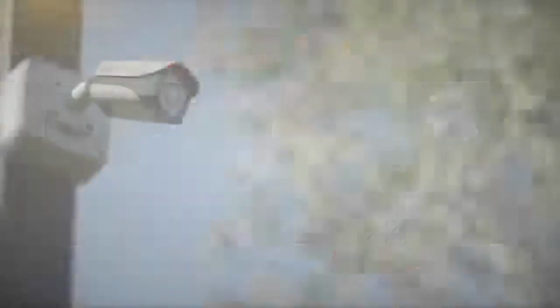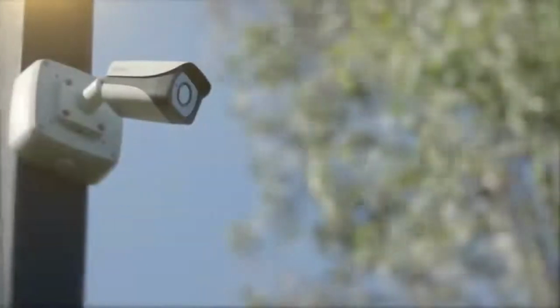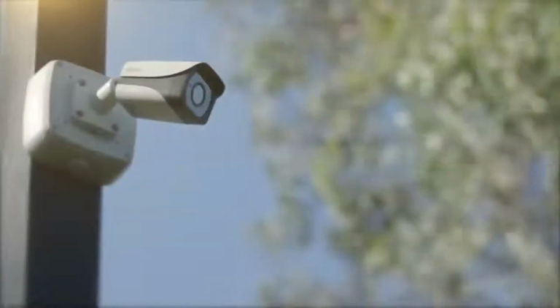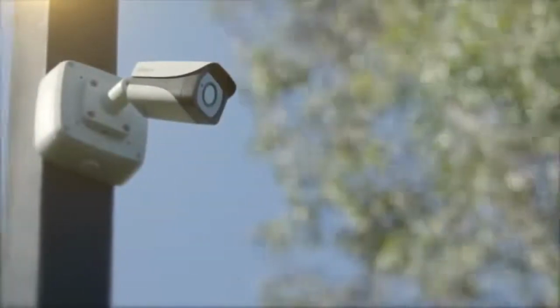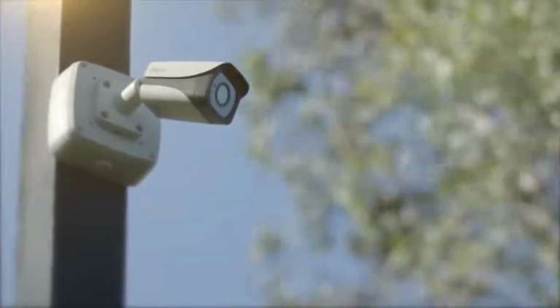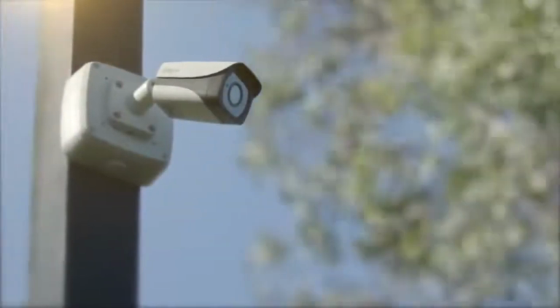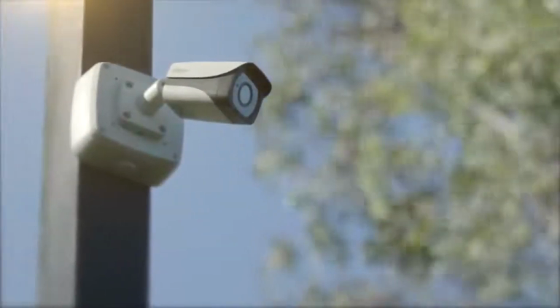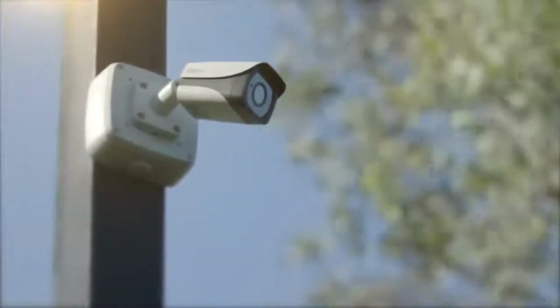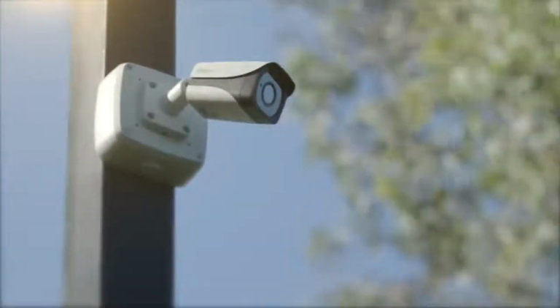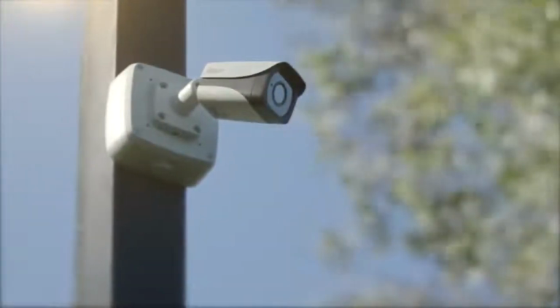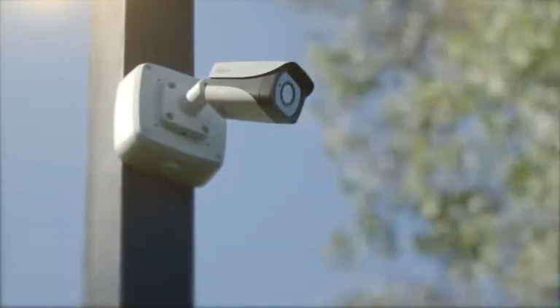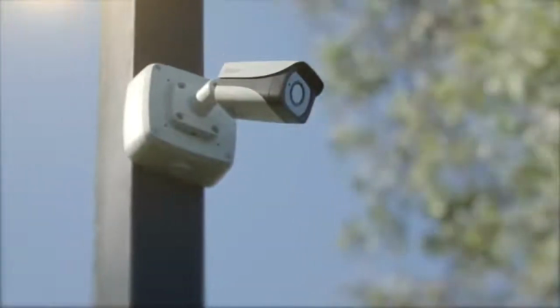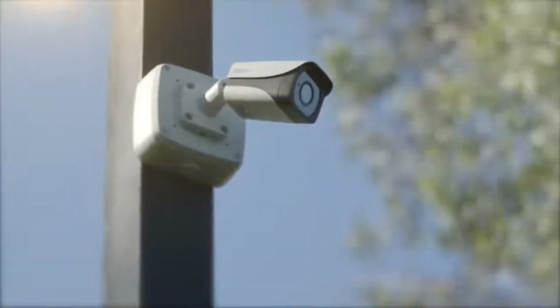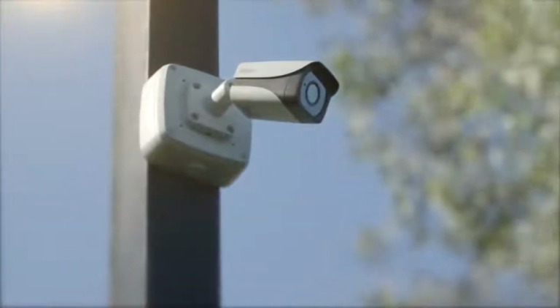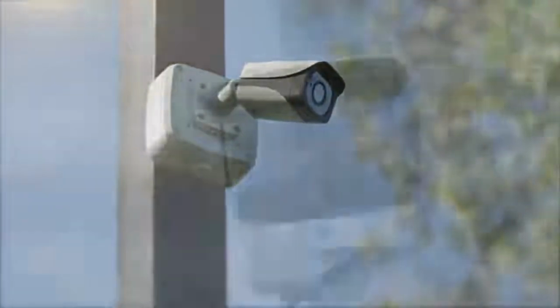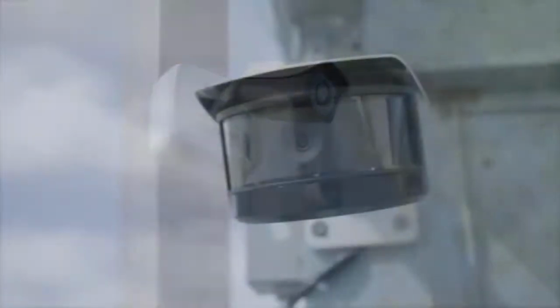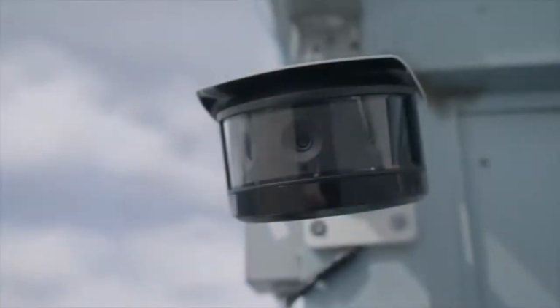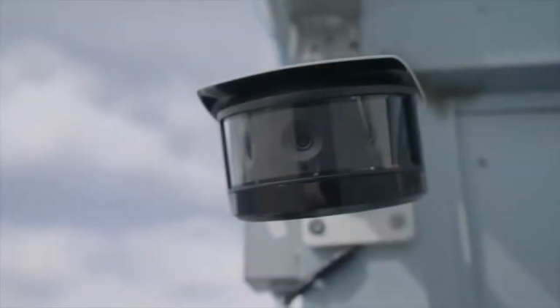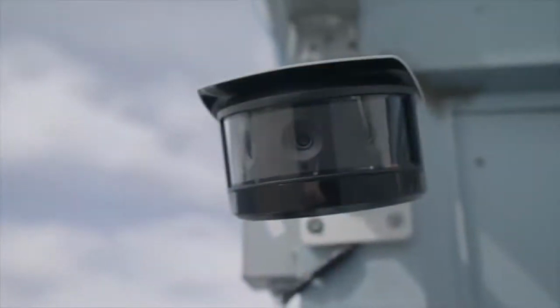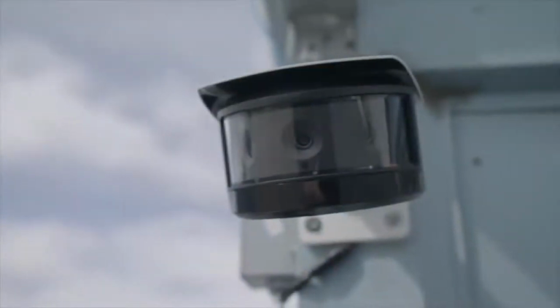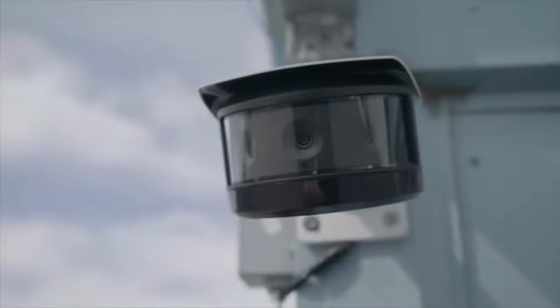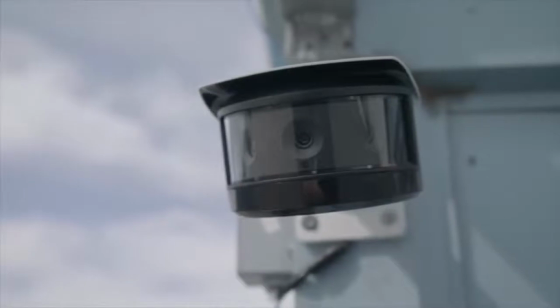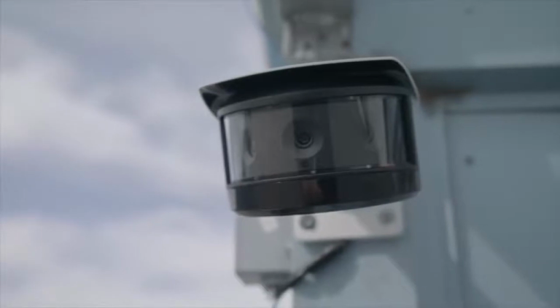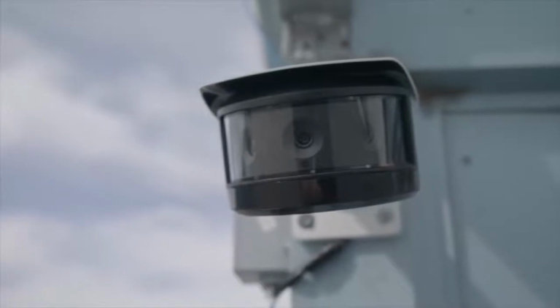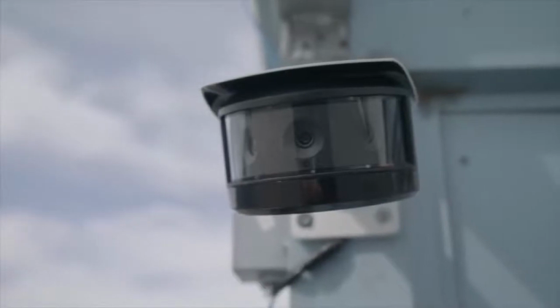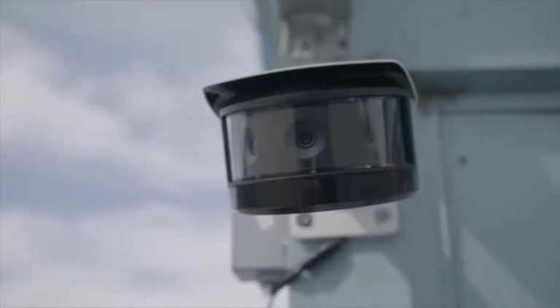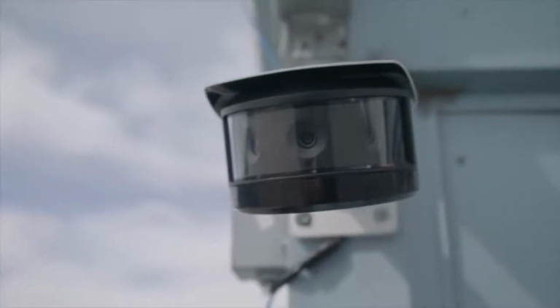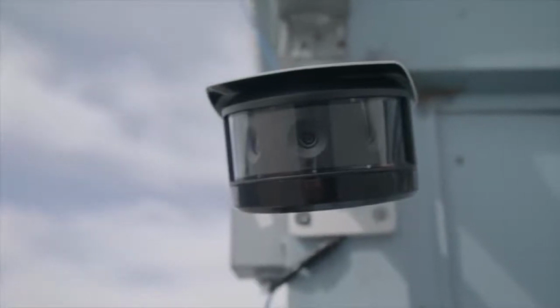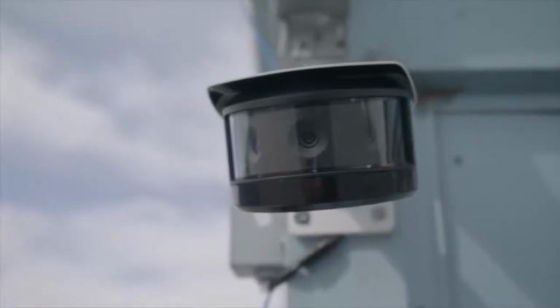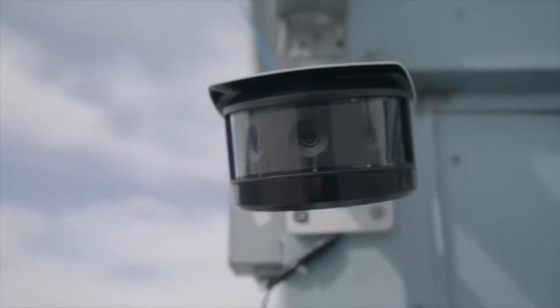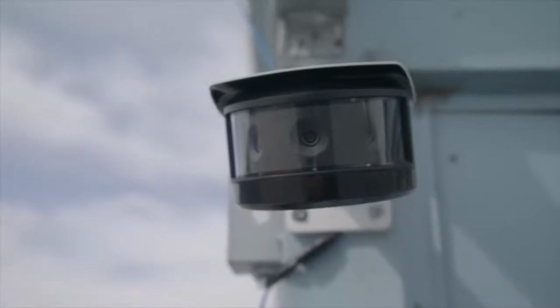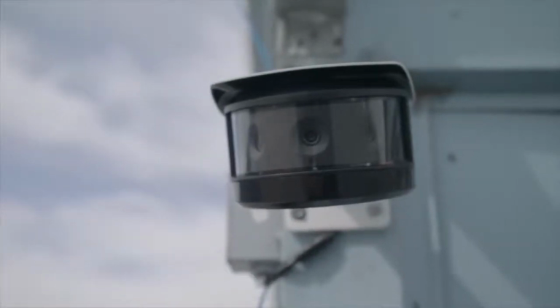The innovation behind DAWA's Starlight Technology provides the best image capture to help maximize your security solution.